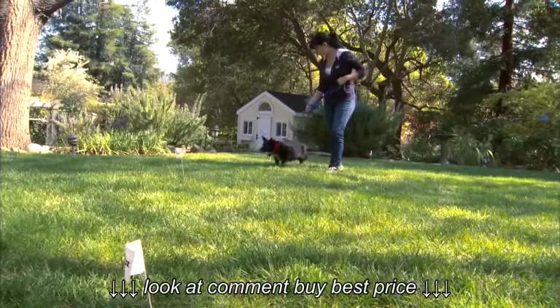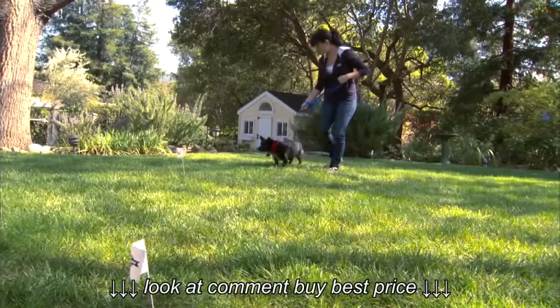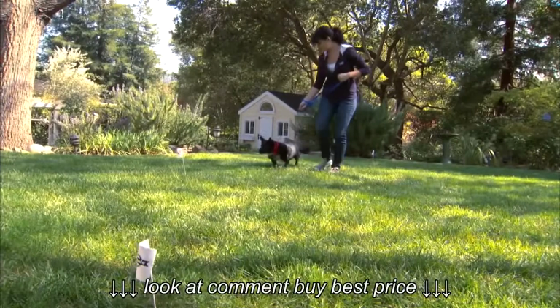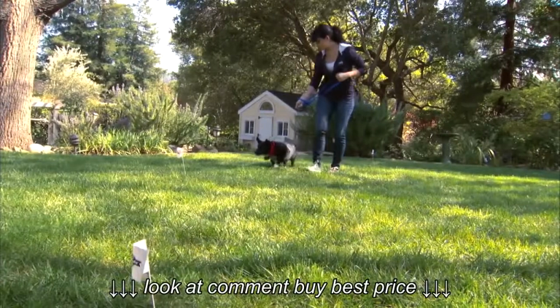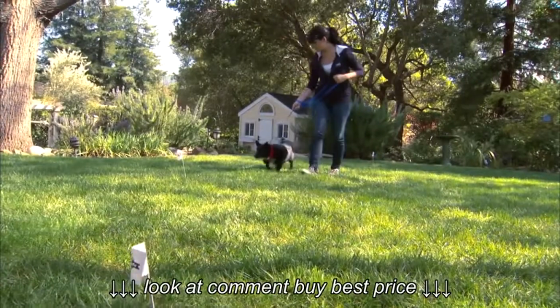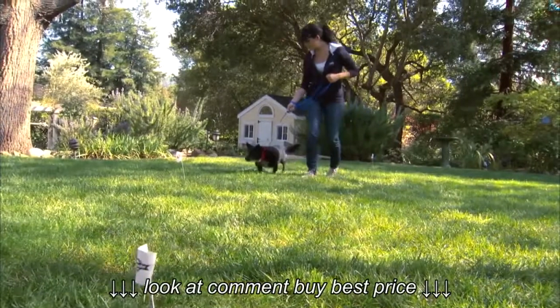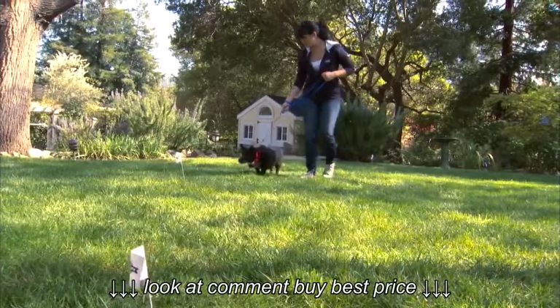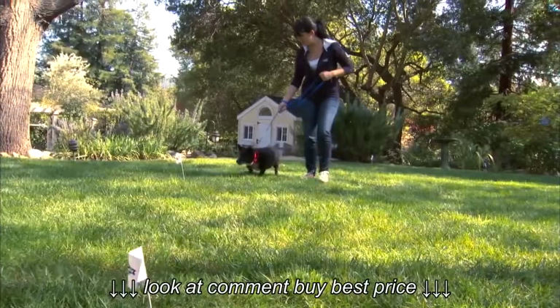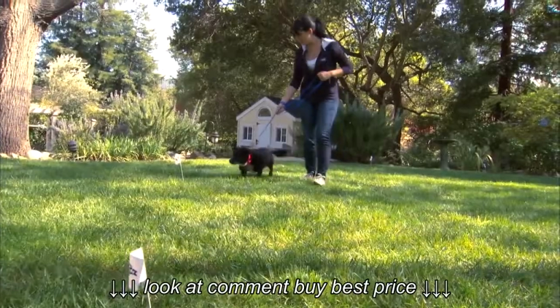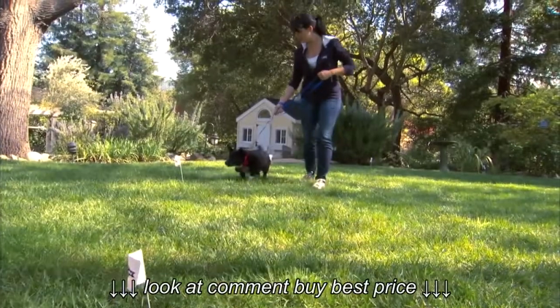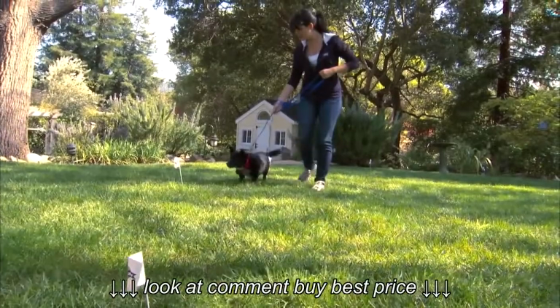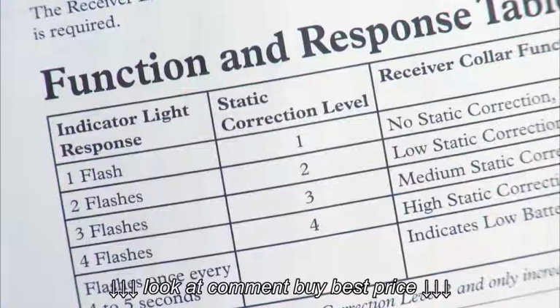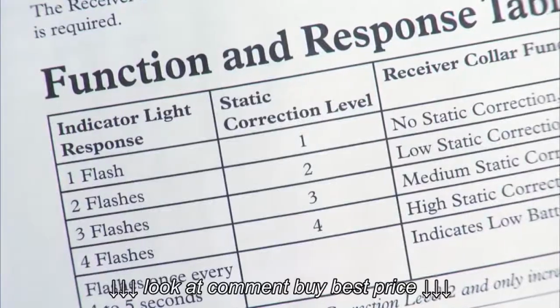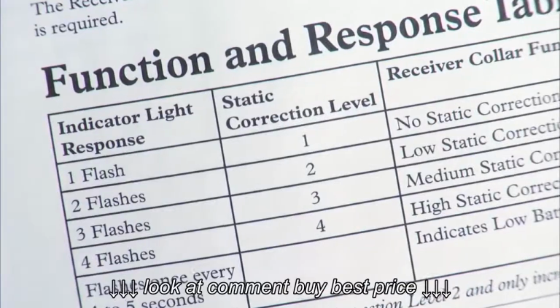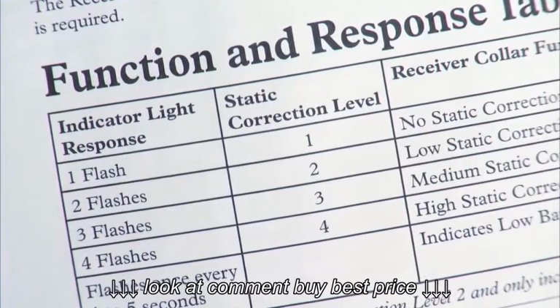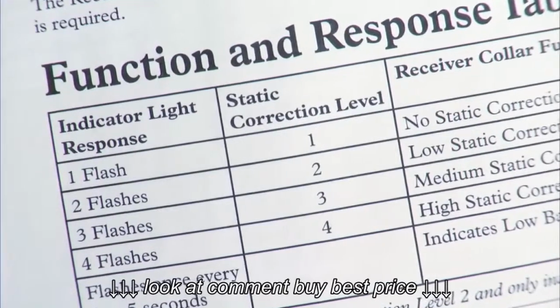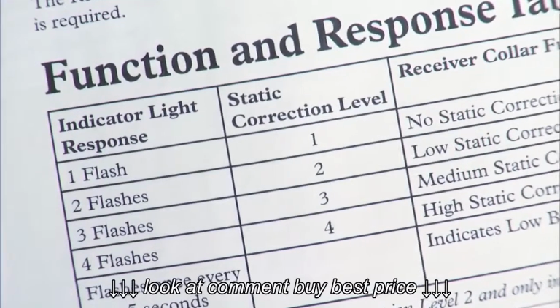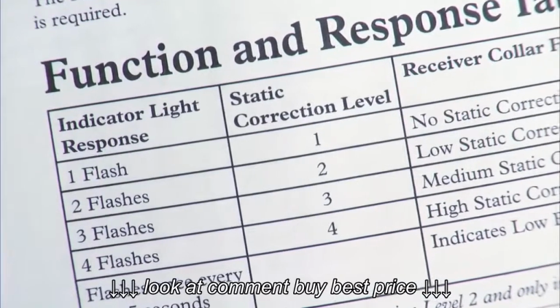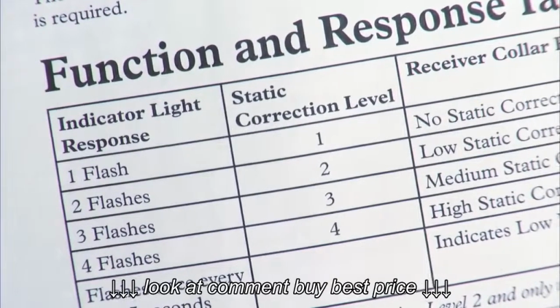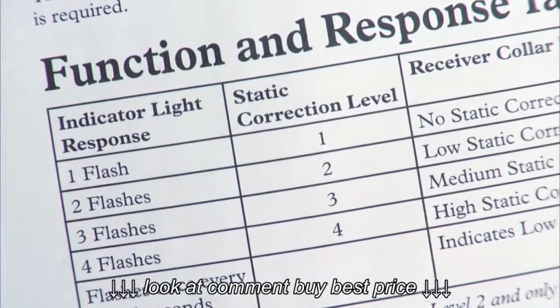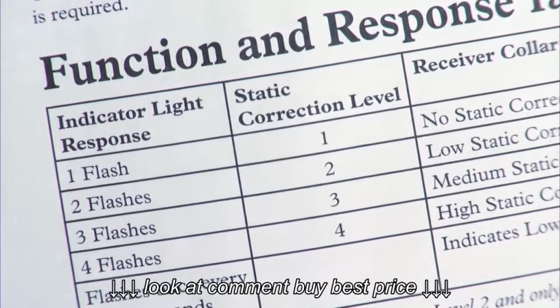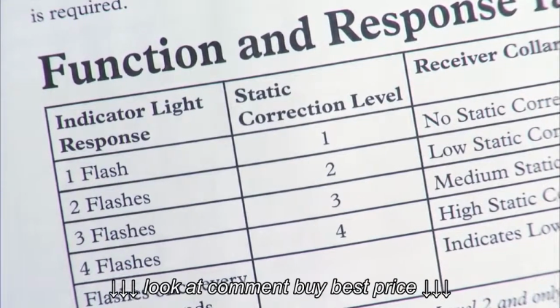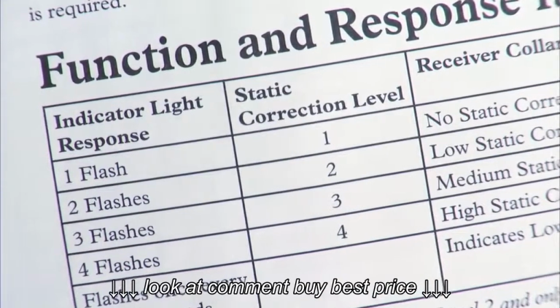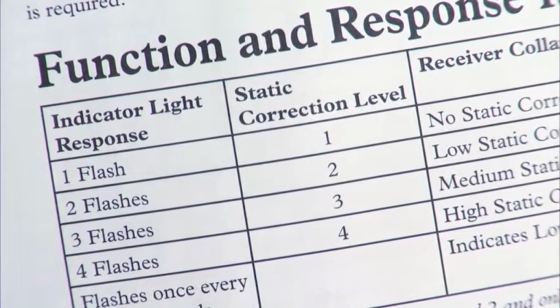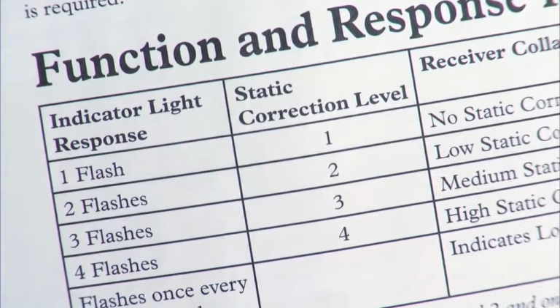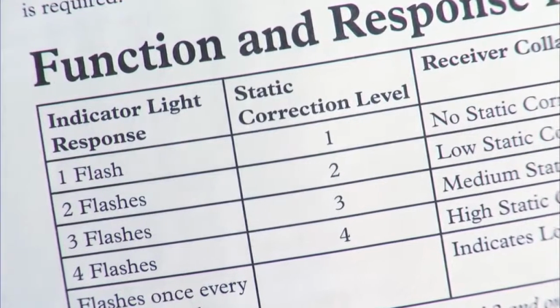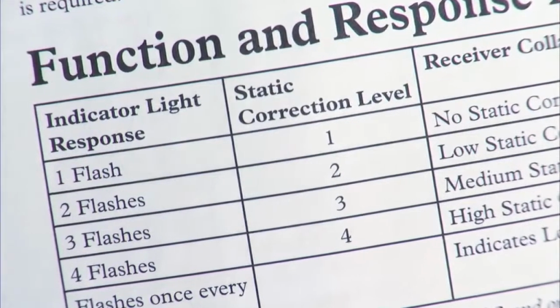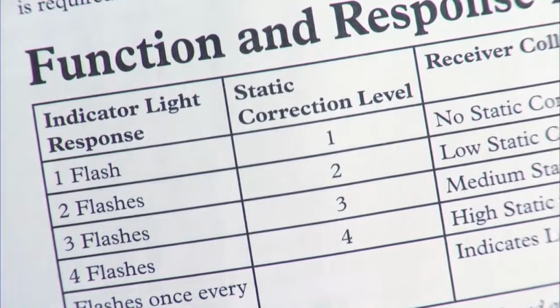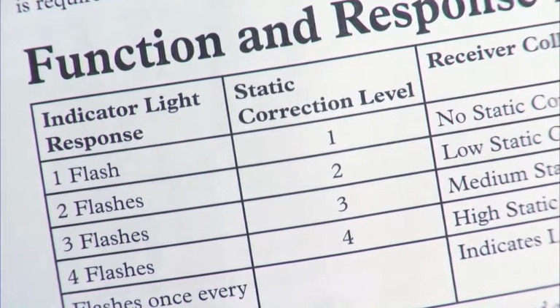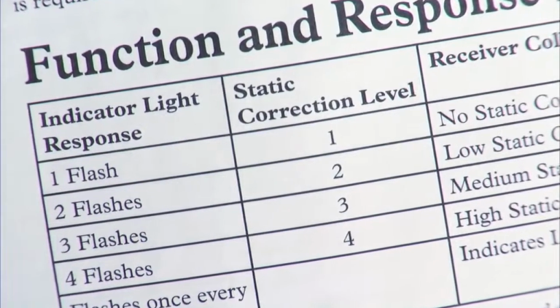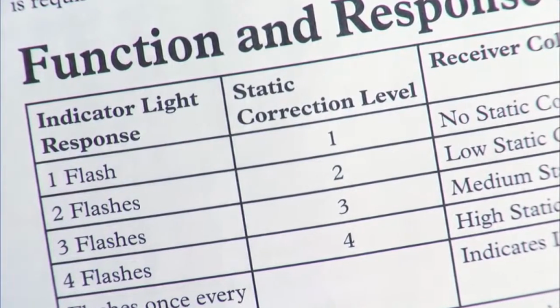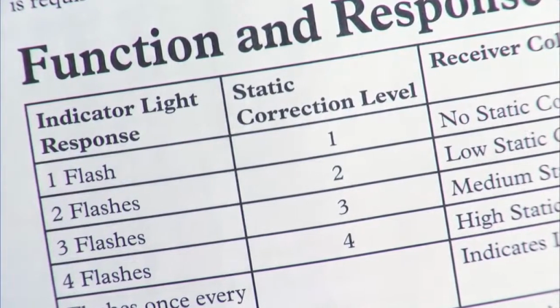When training your pet, start on level 1. You may wish to adjust this level after the first day, so refer to the manual.